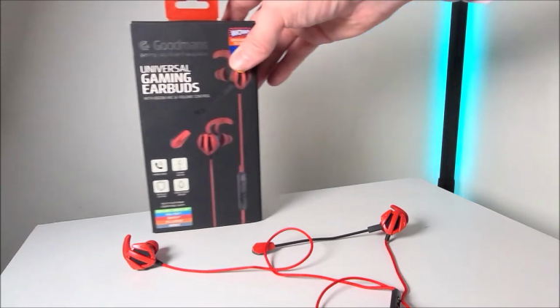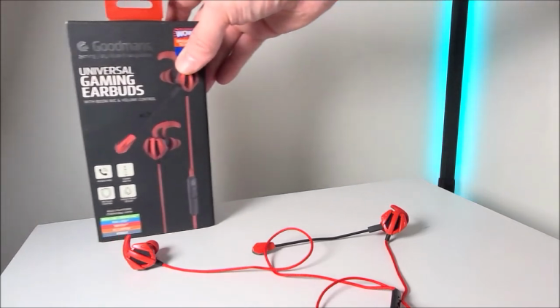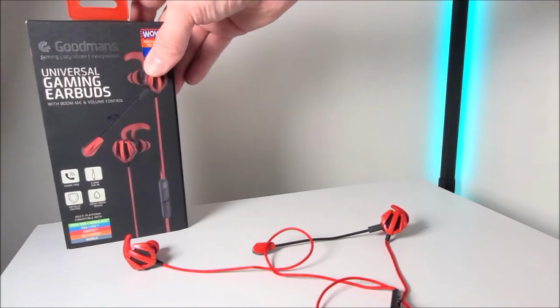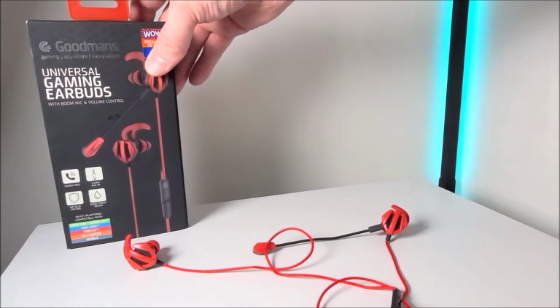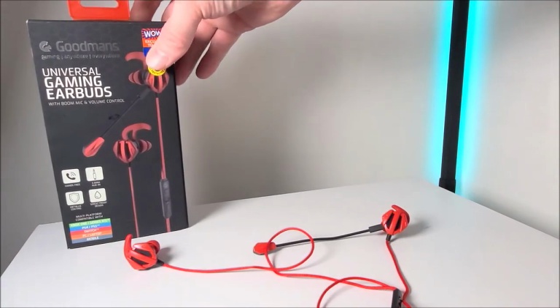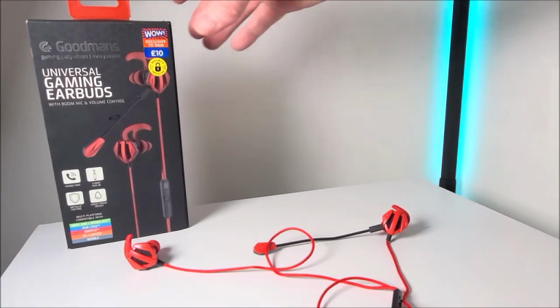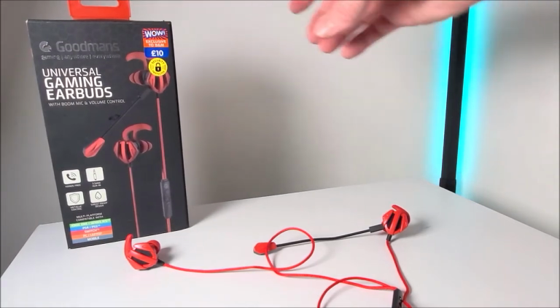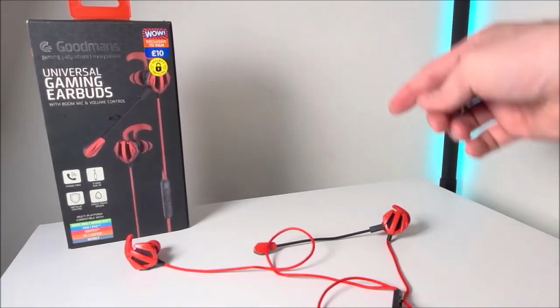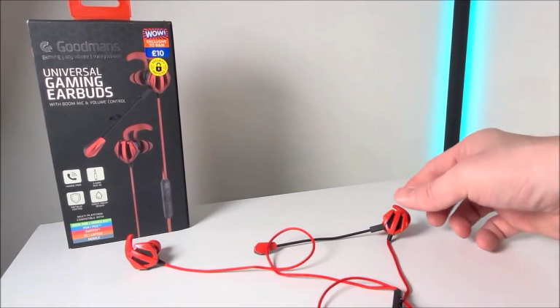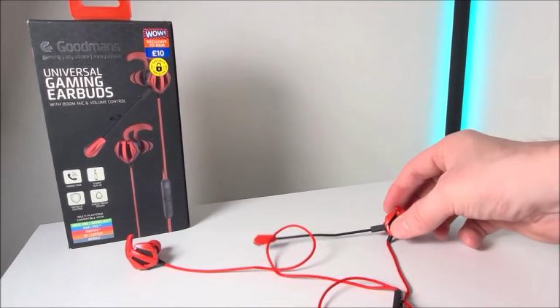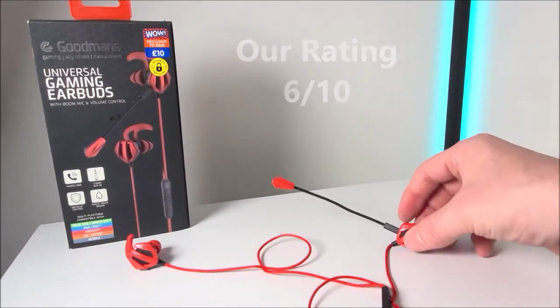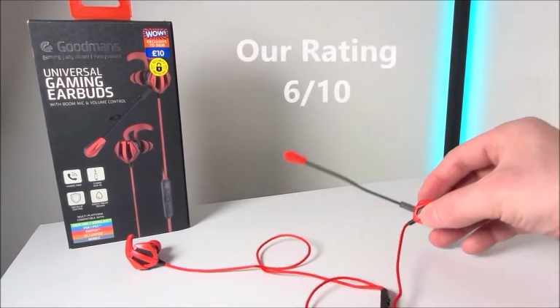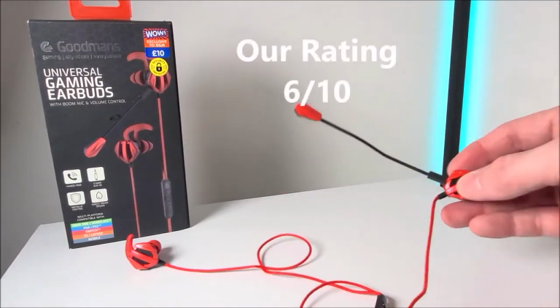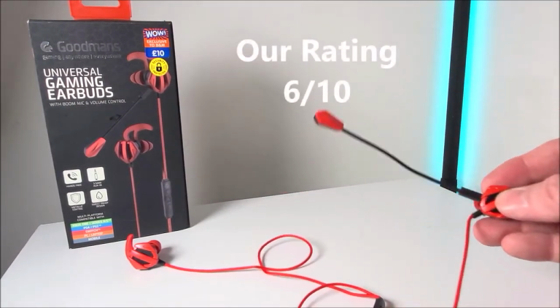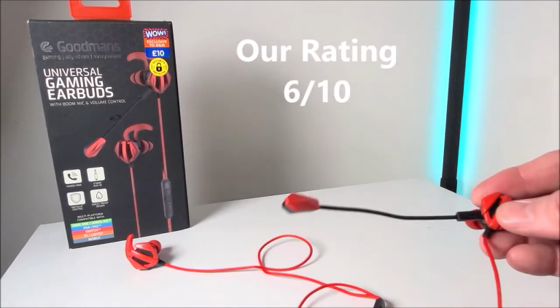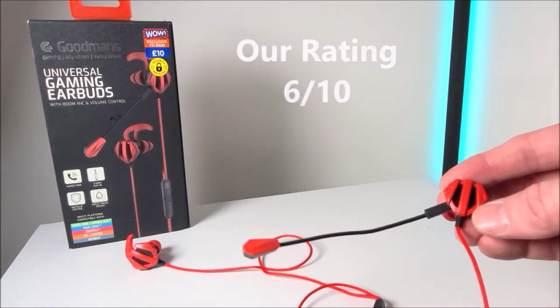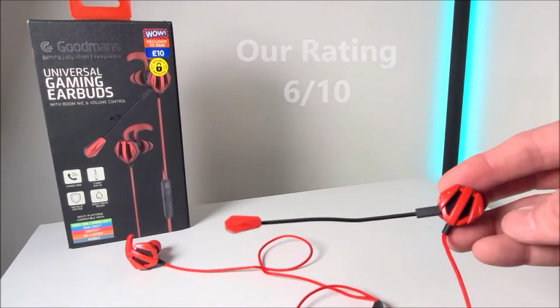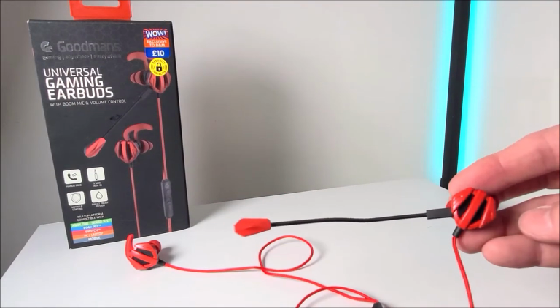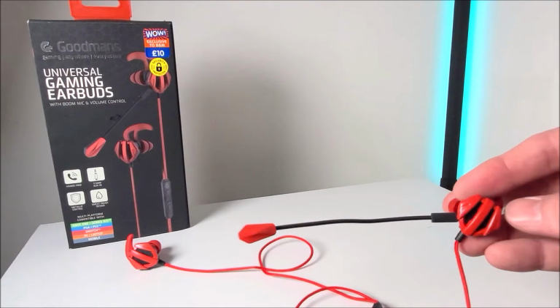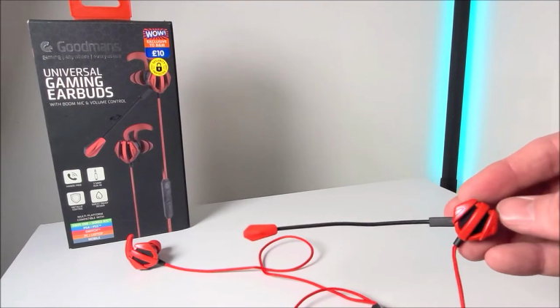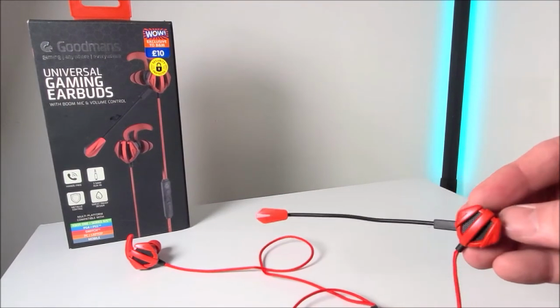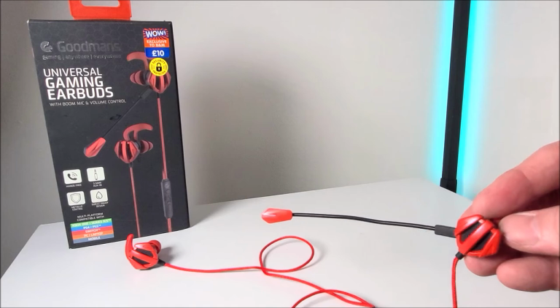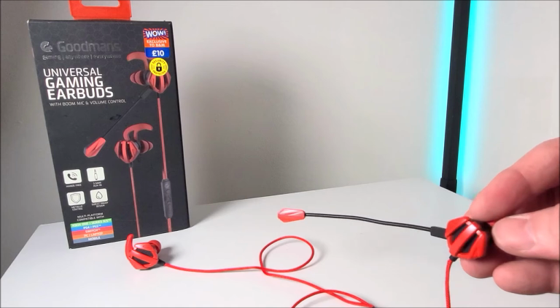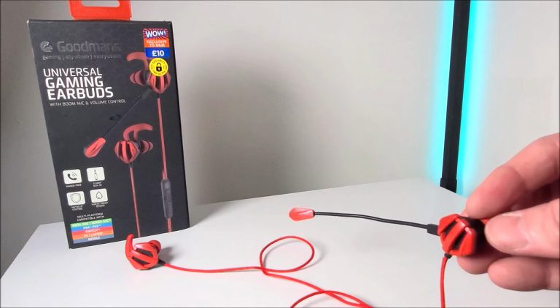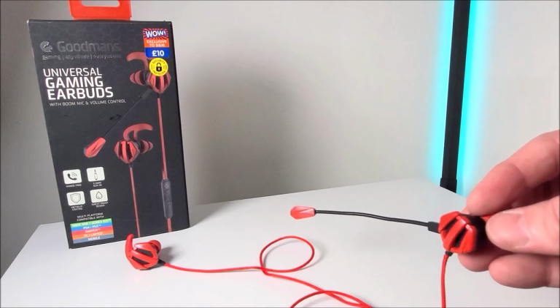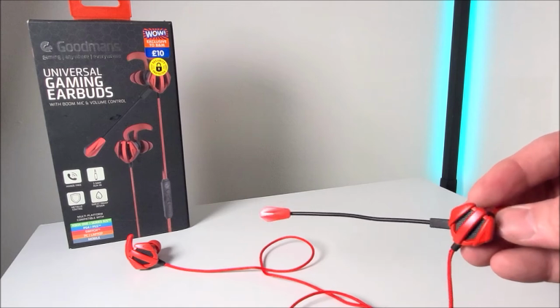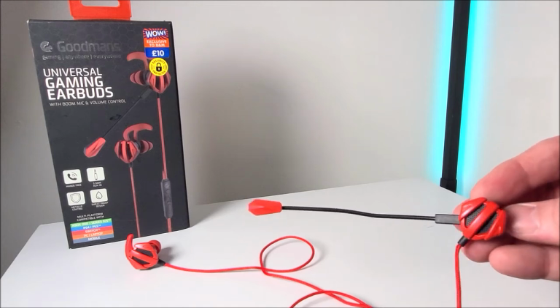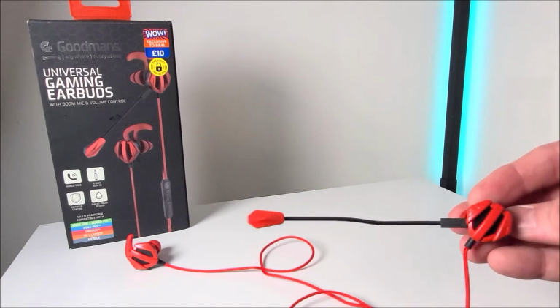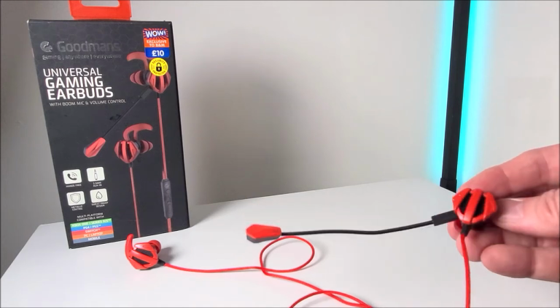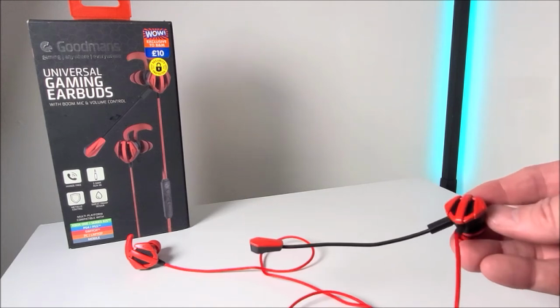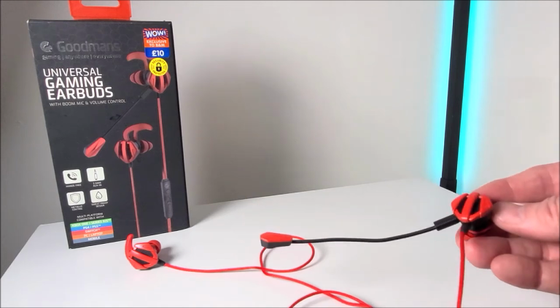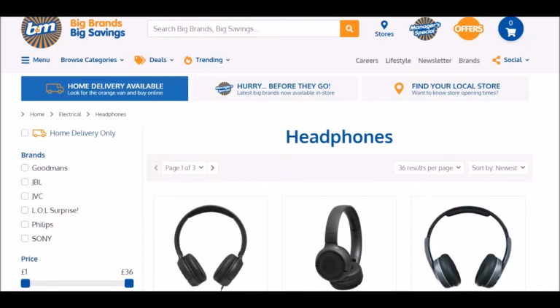My overall score is only going to be a six out of ten for these Goodmans Universal Gaming Earbuds.